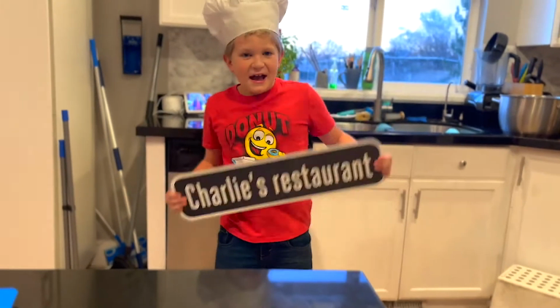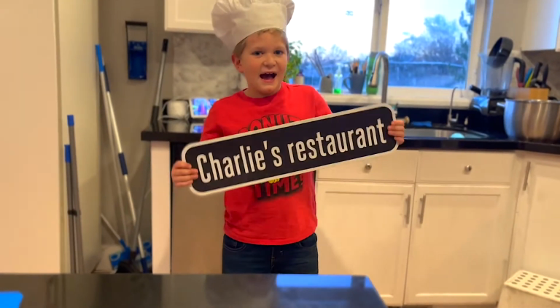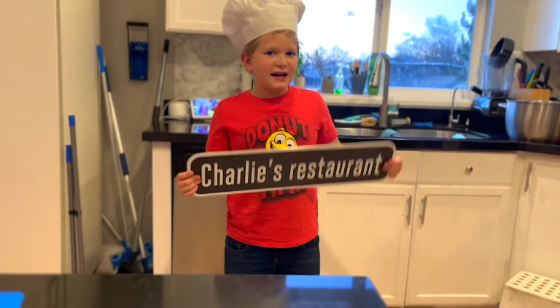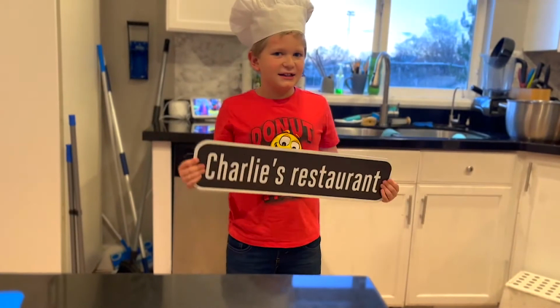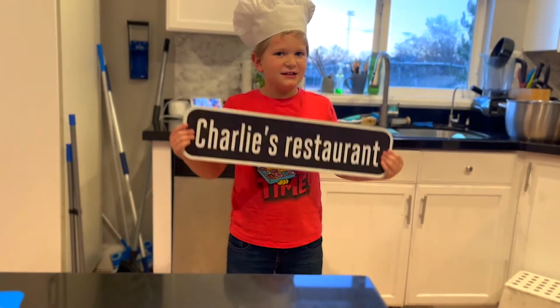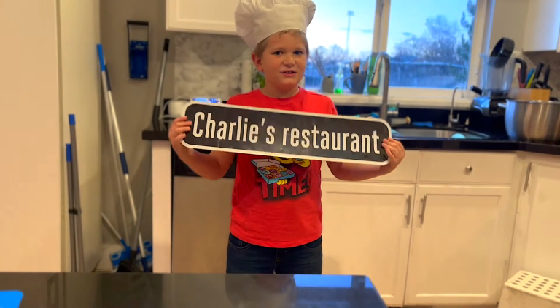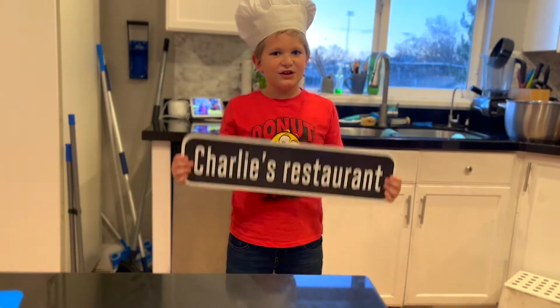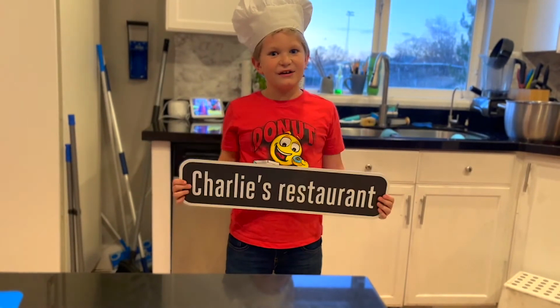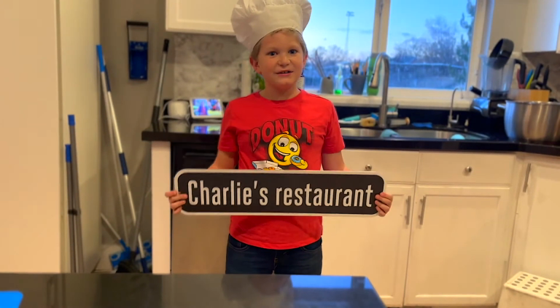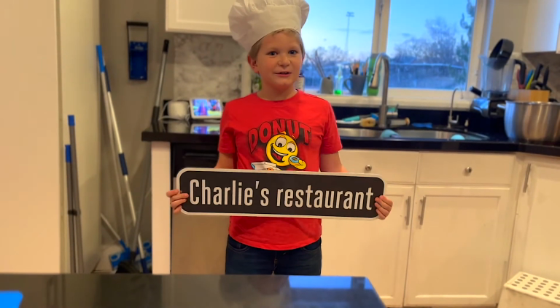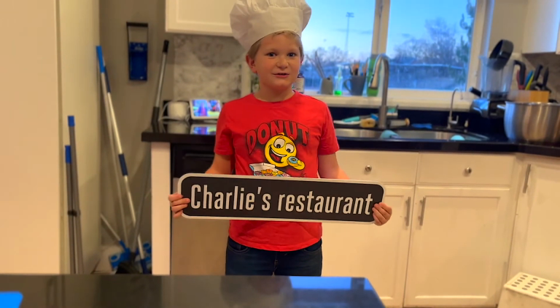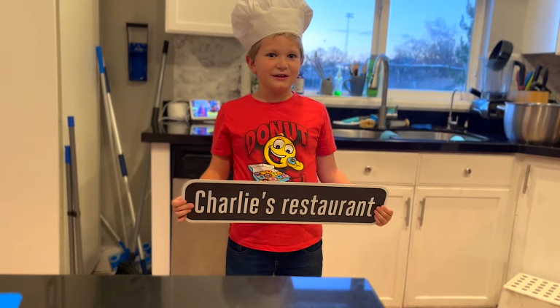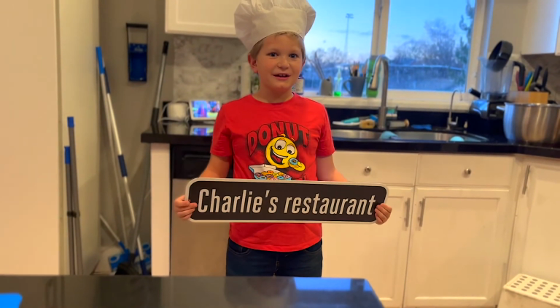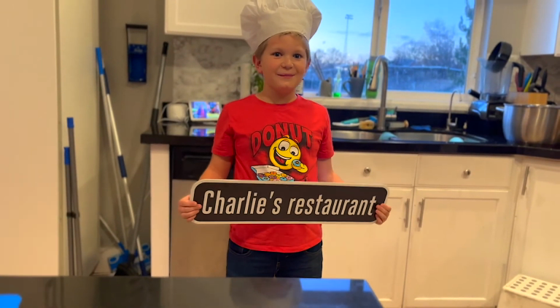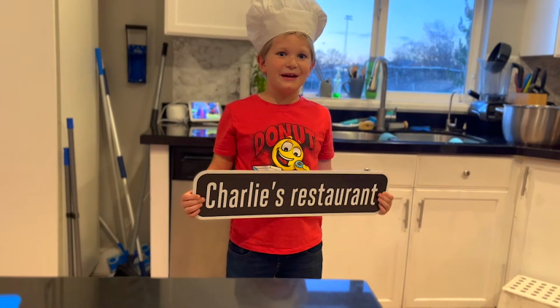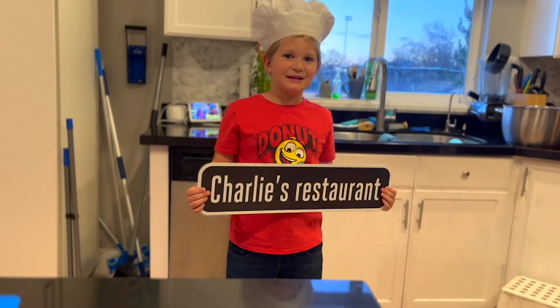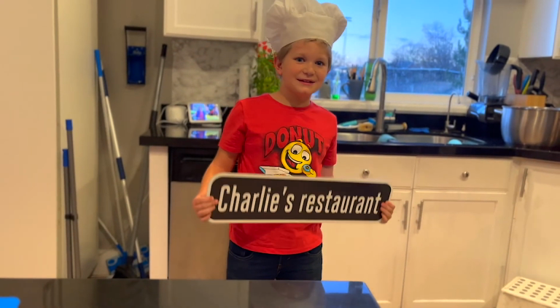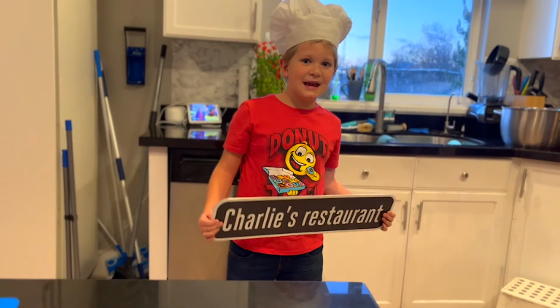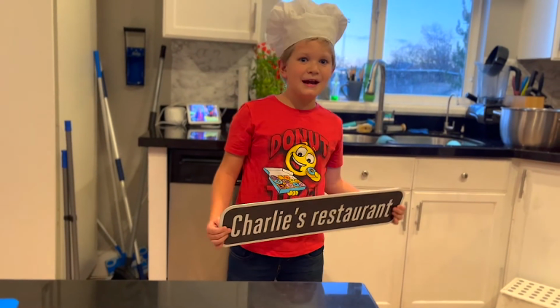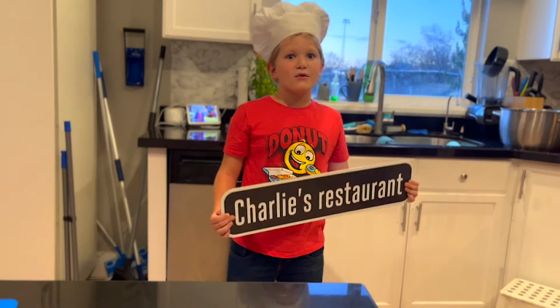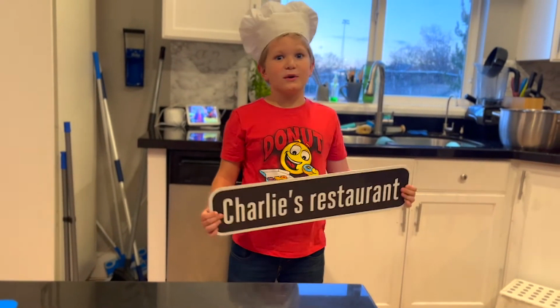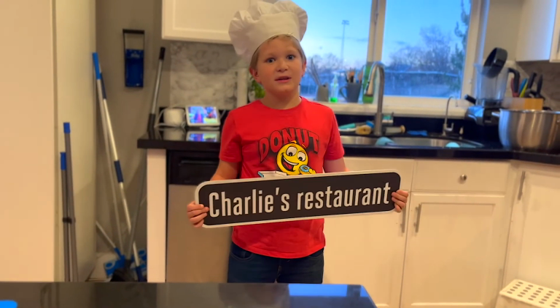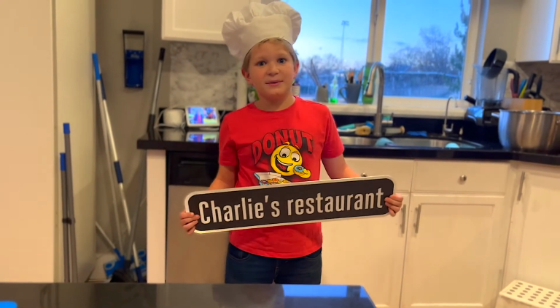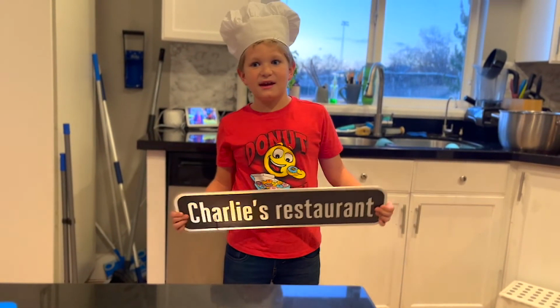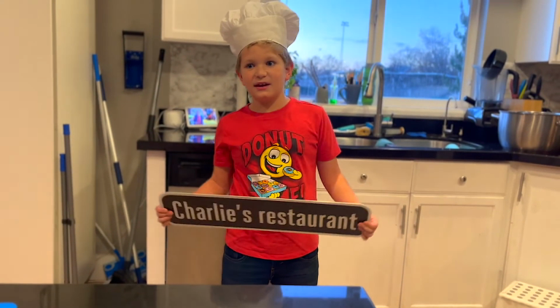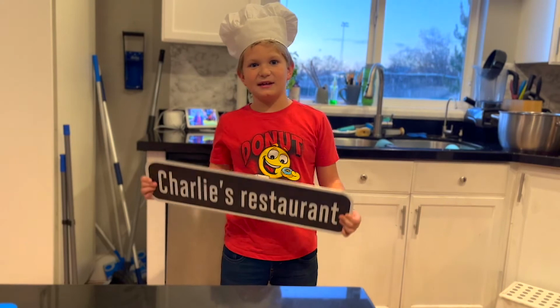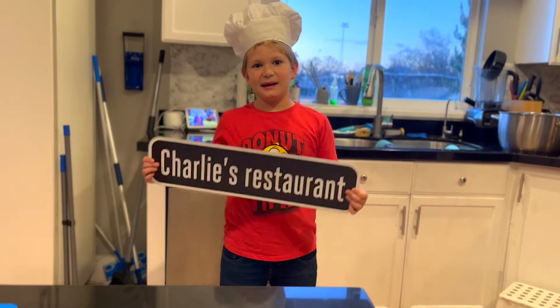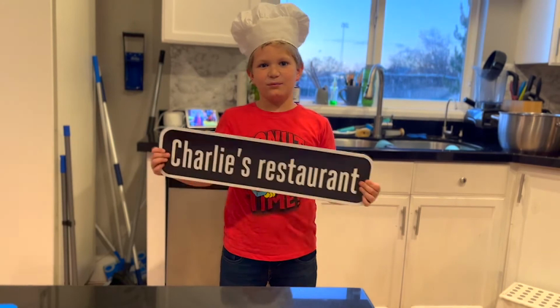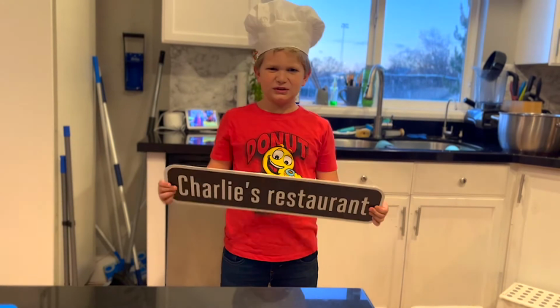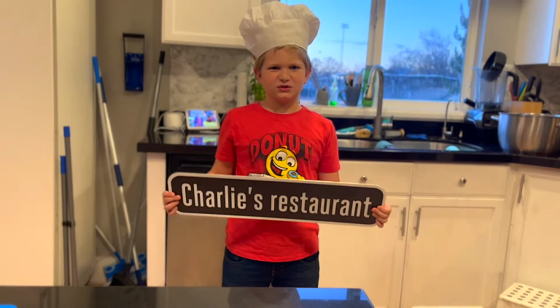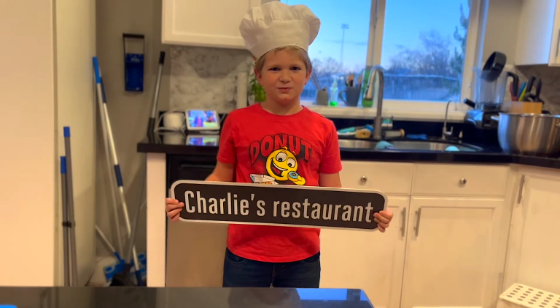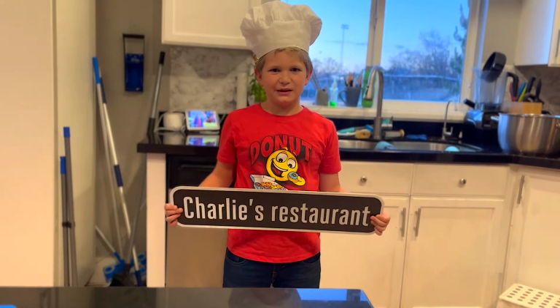Hi, this is Charity's Restaurant. Today I'm making steak, roasted potatoes, and Brussels sprouts.